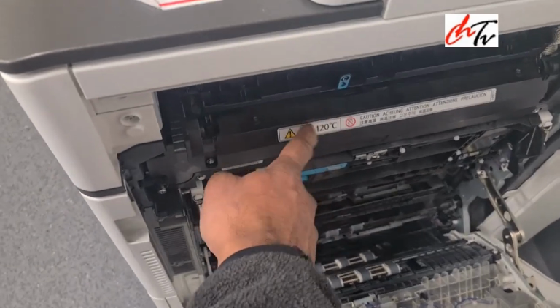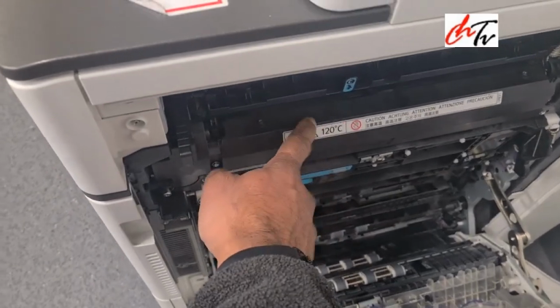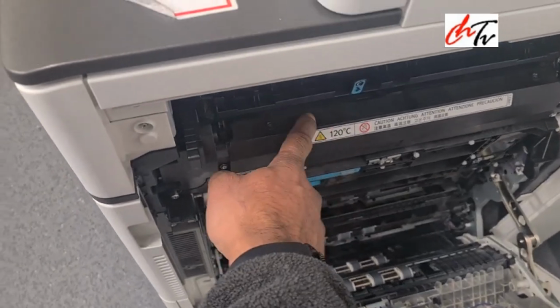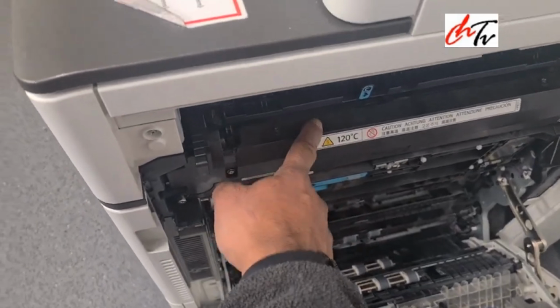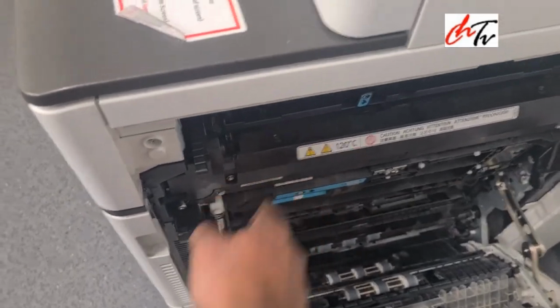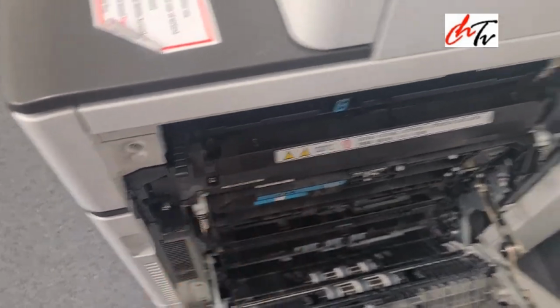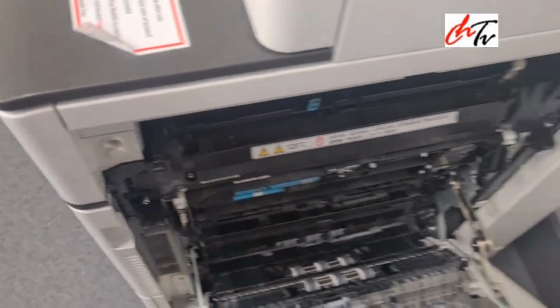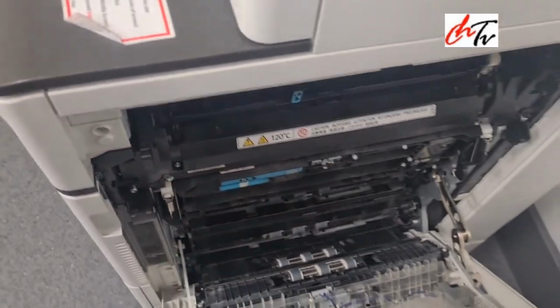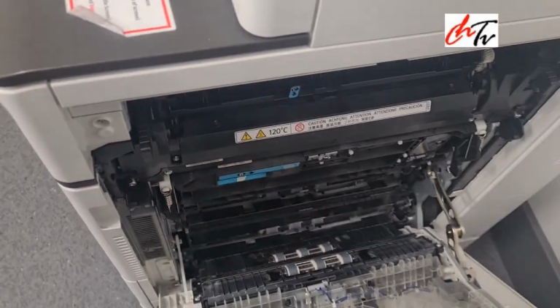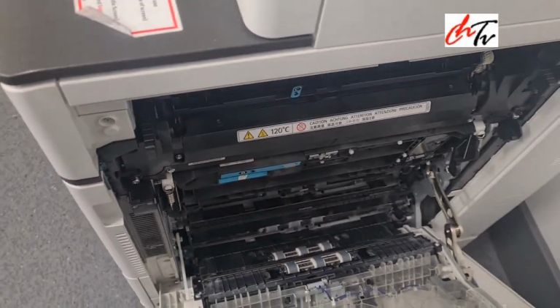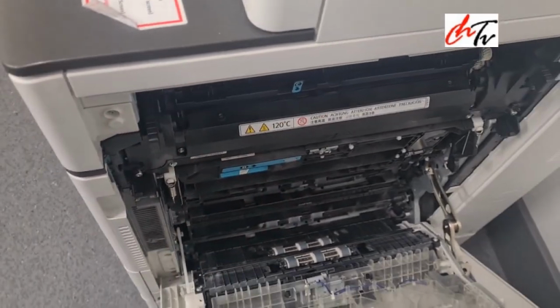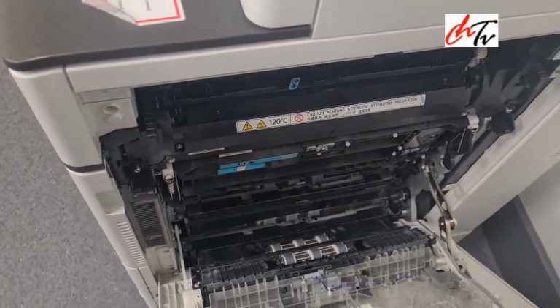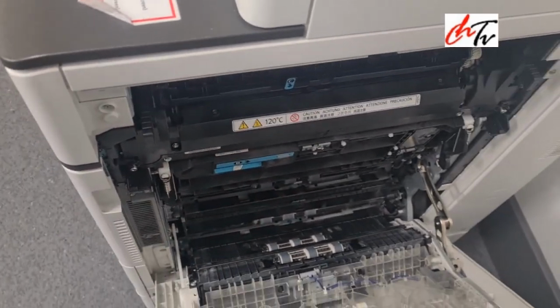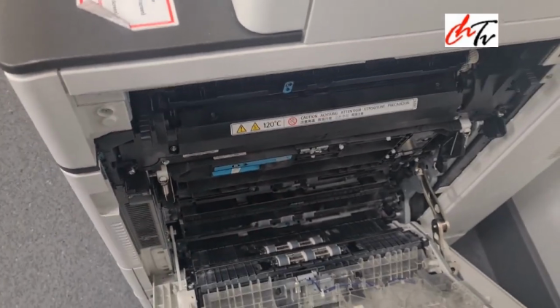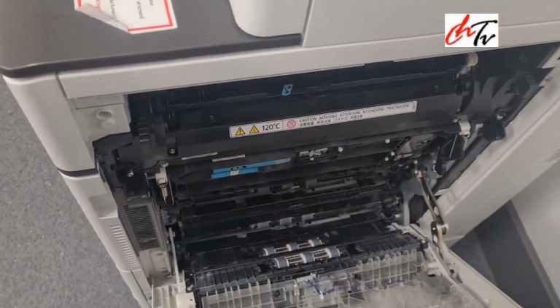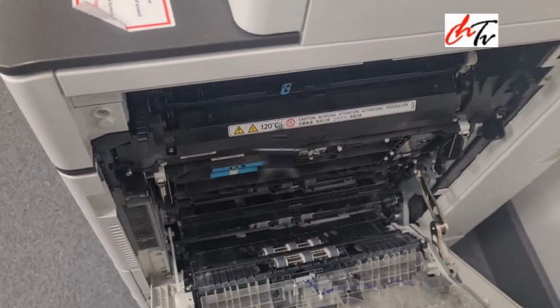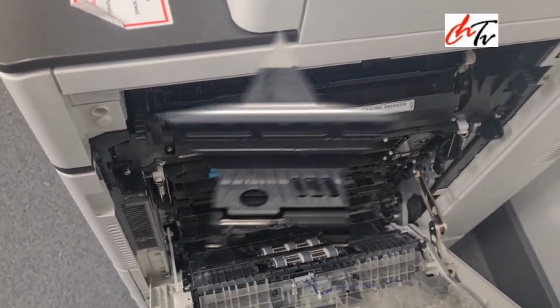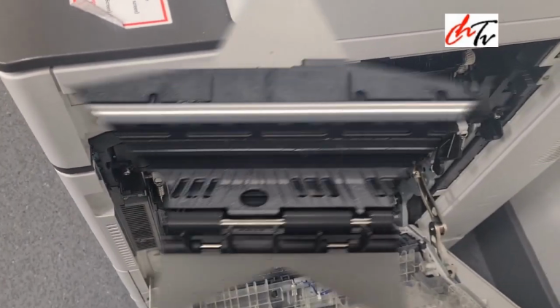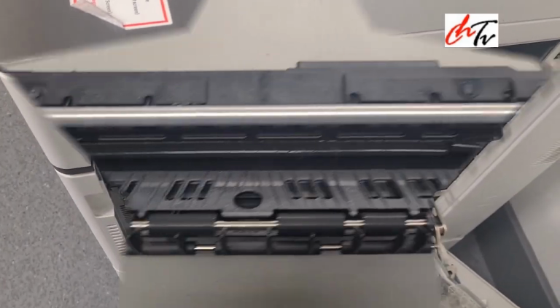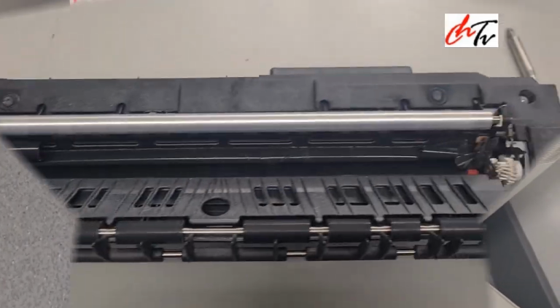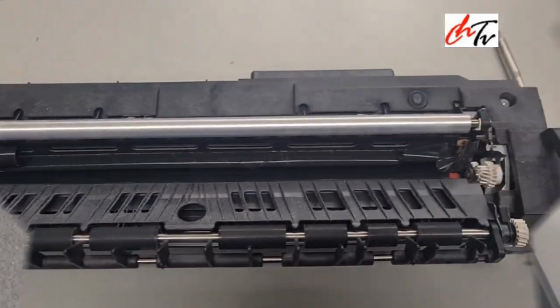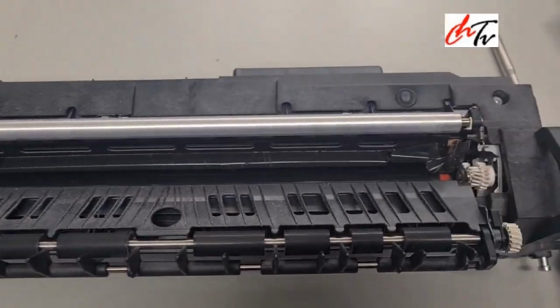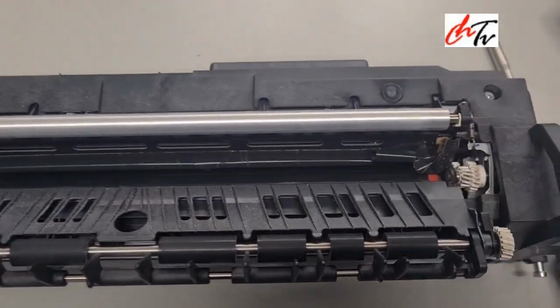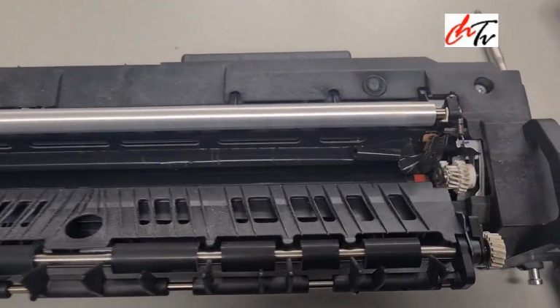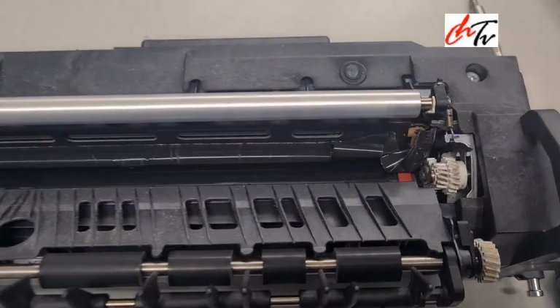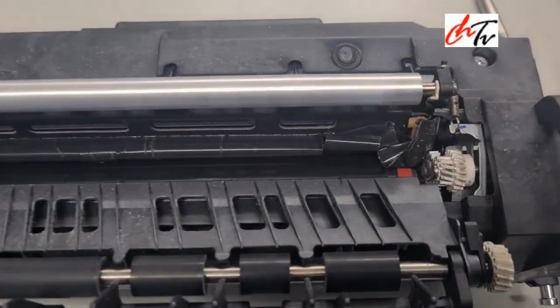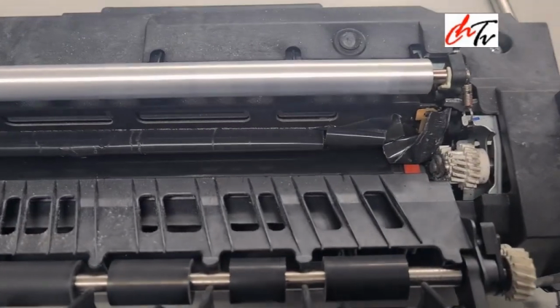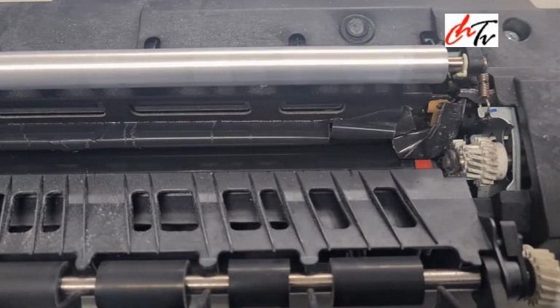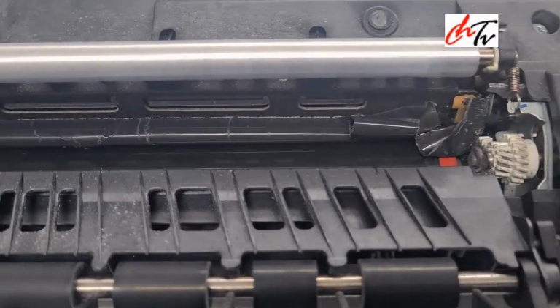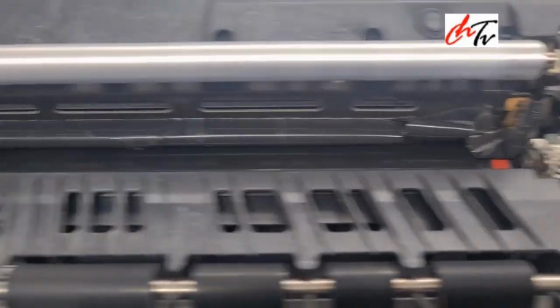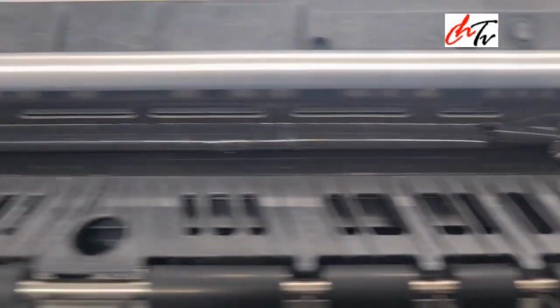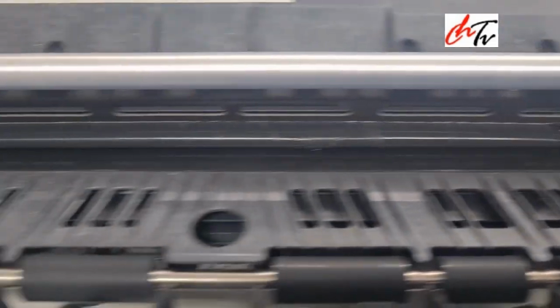So the fuser sleeve must have burst inside, as you can see.